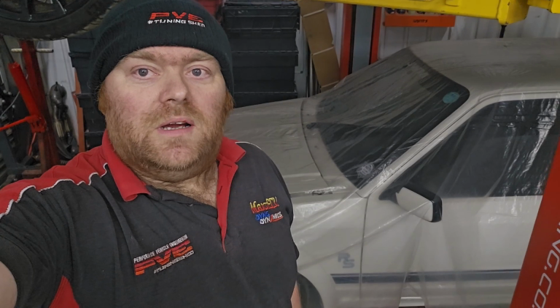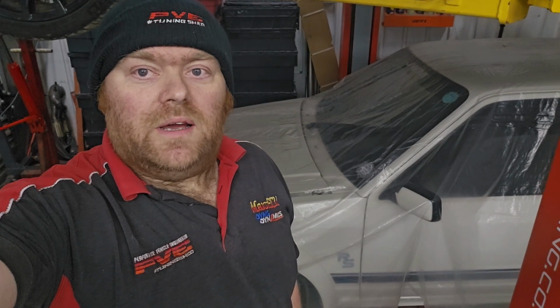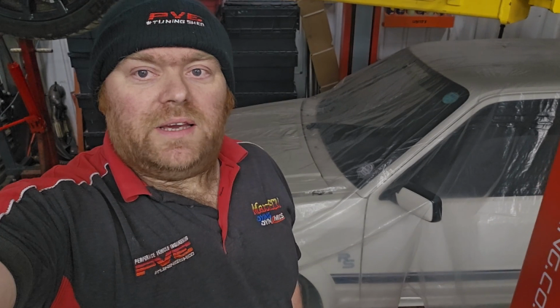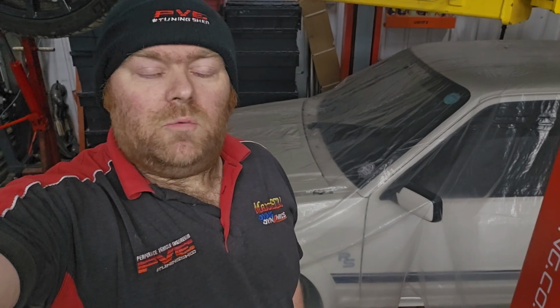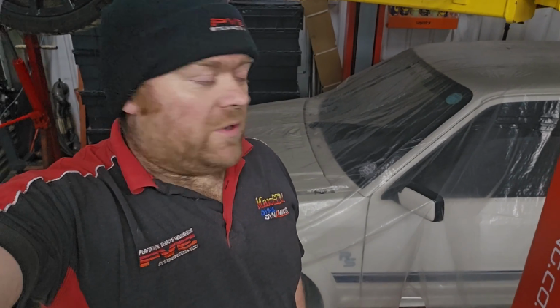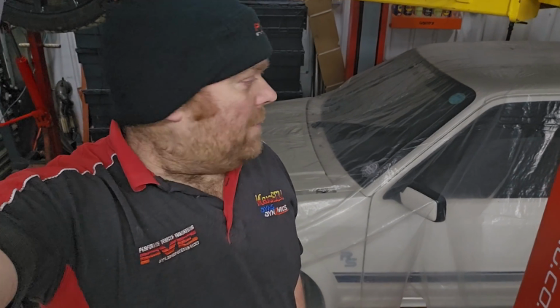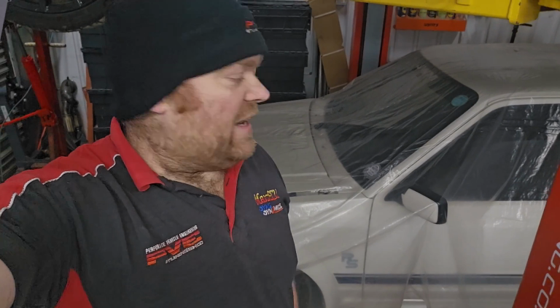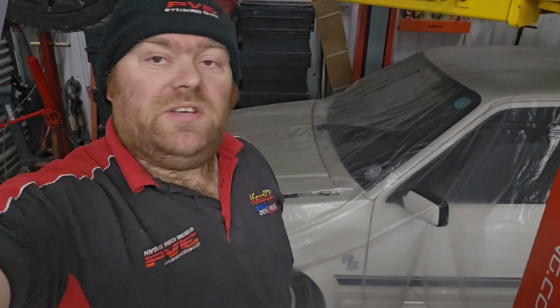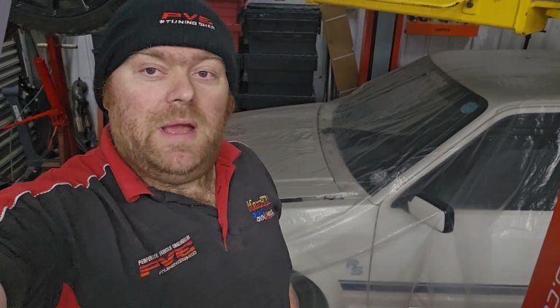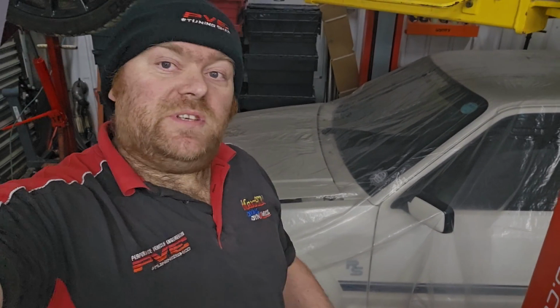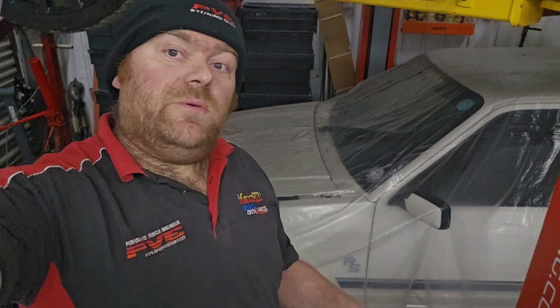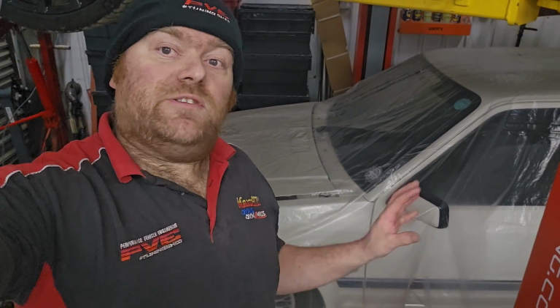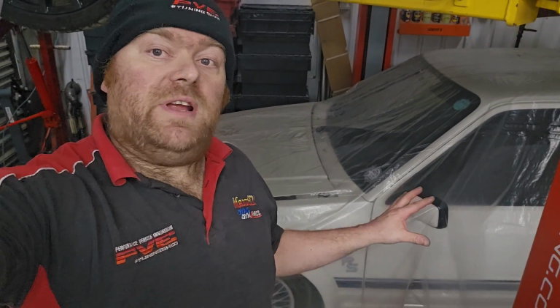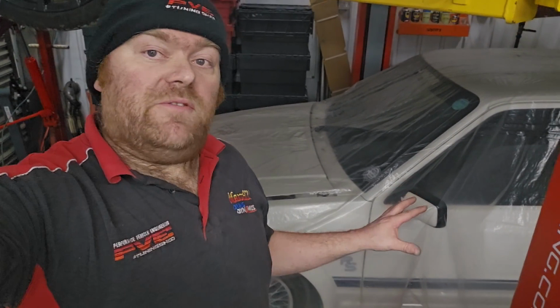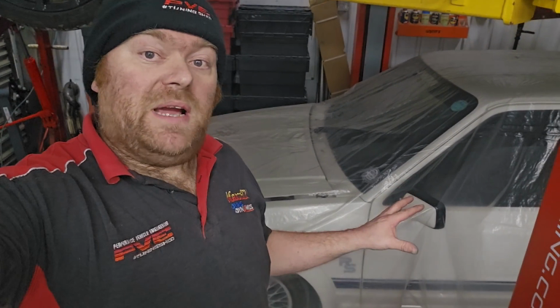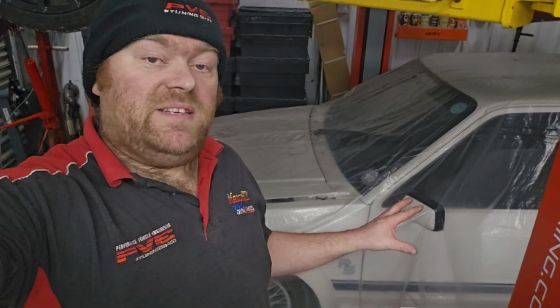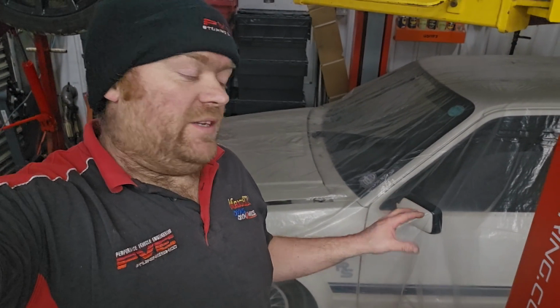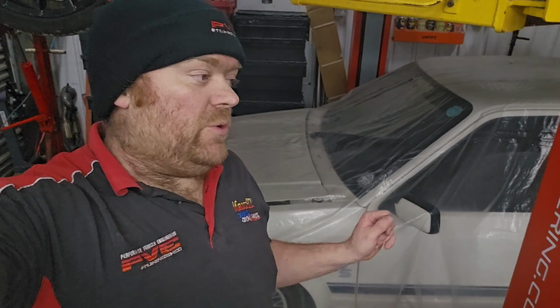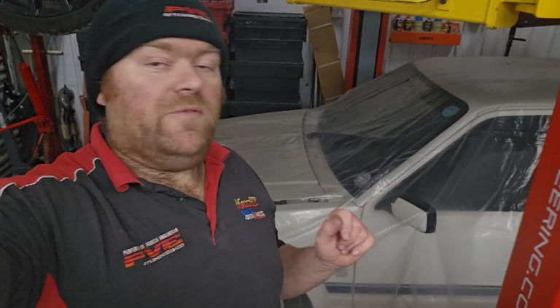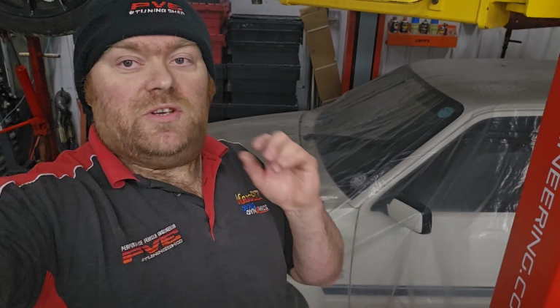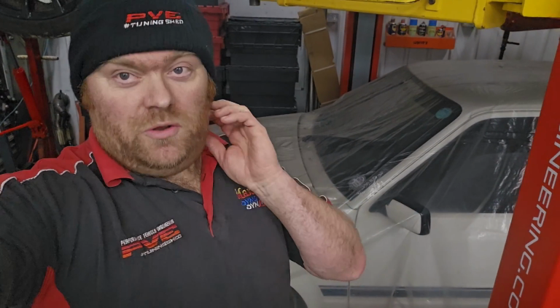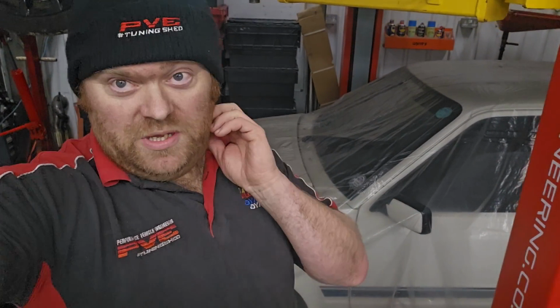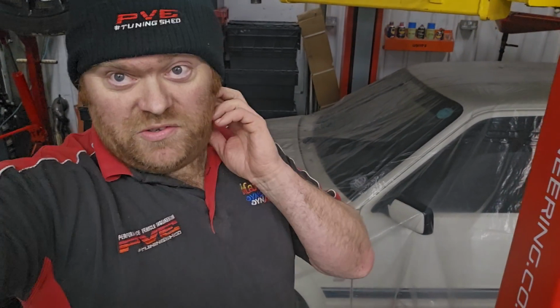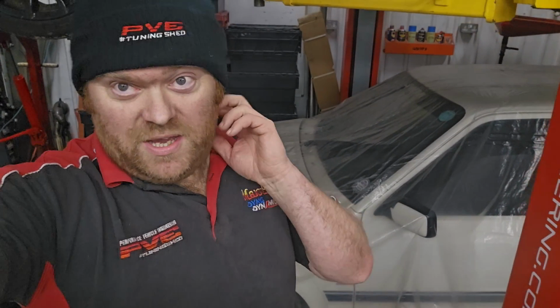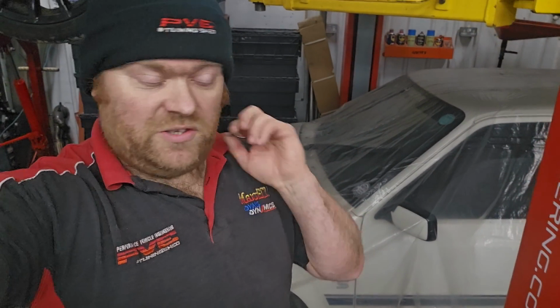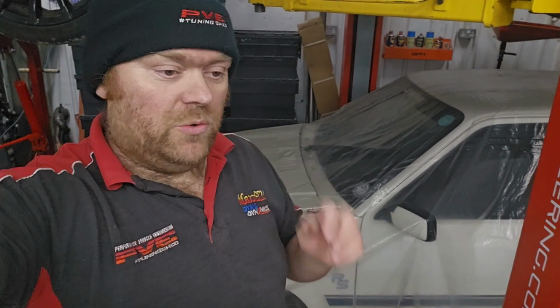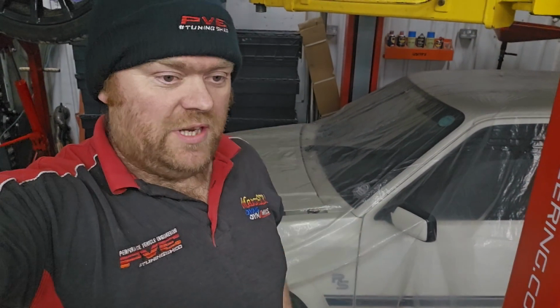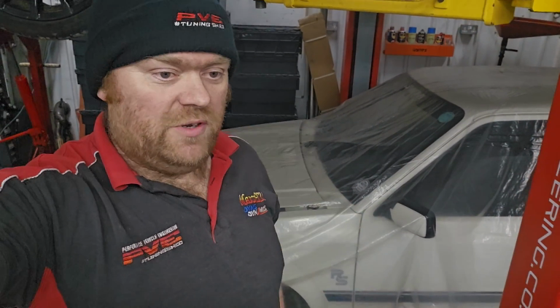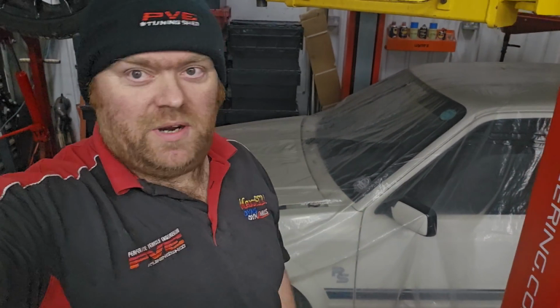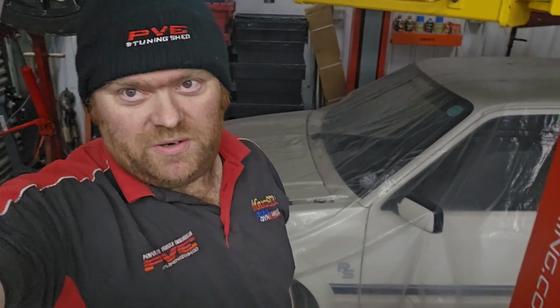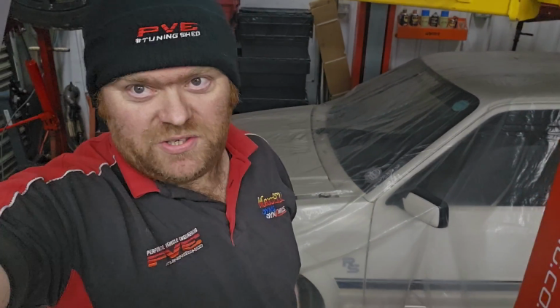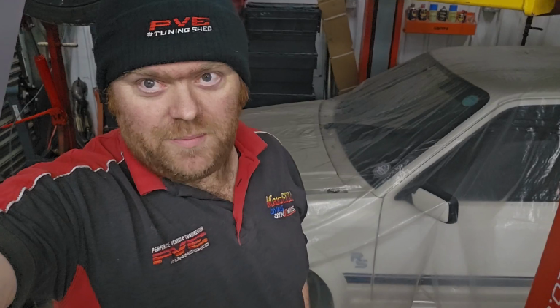Hiya, welcome back to episode 3 of a Max ECU conversion on this Escort Series 1 RS Turbo.